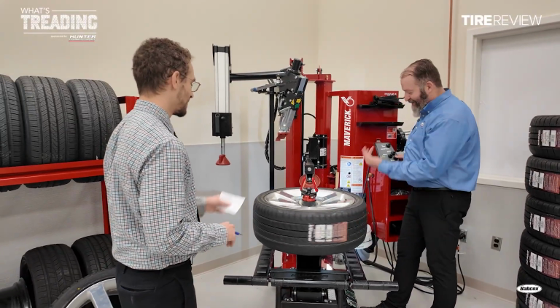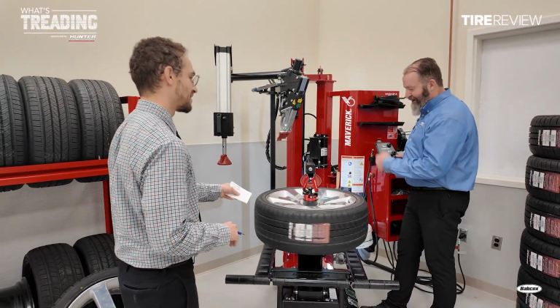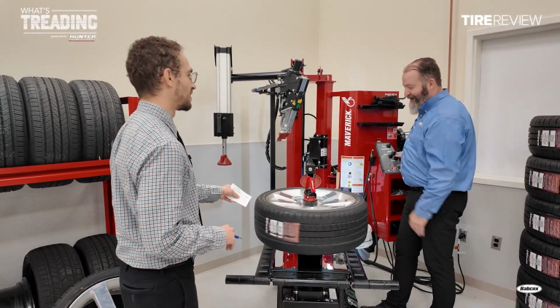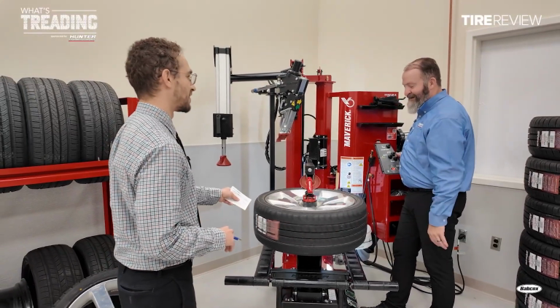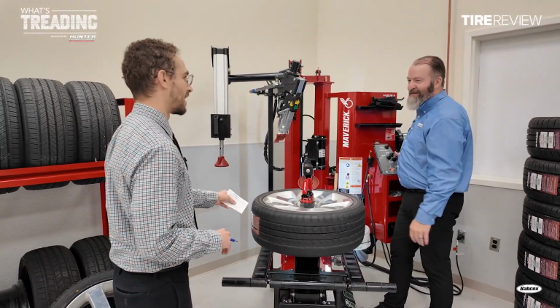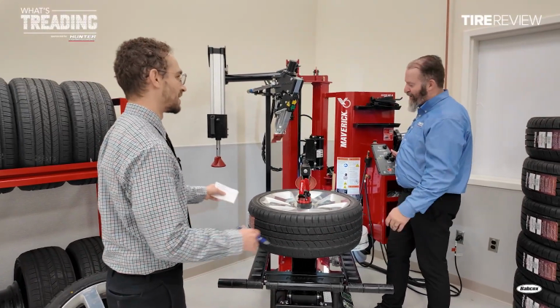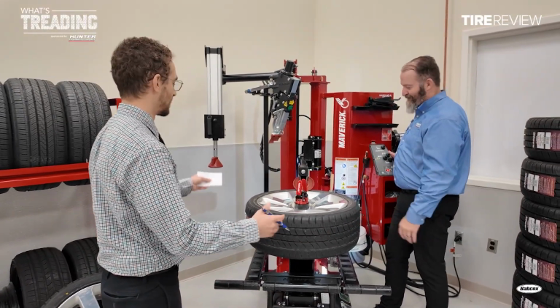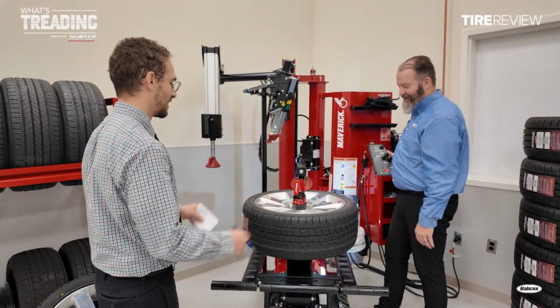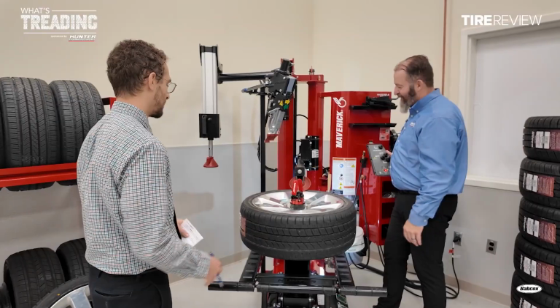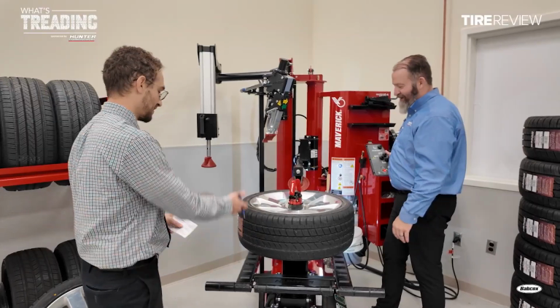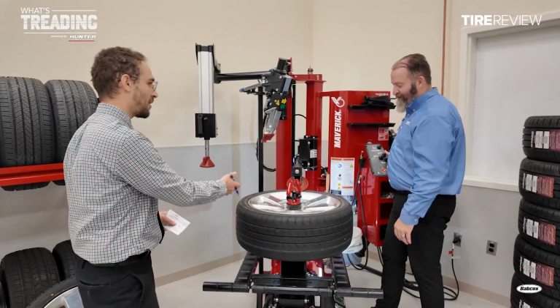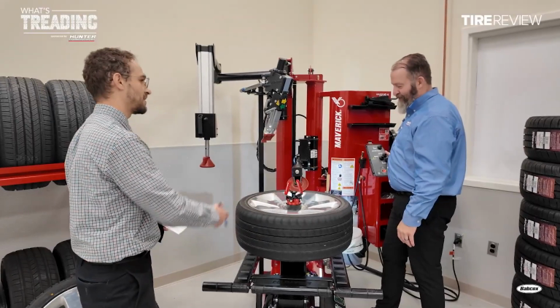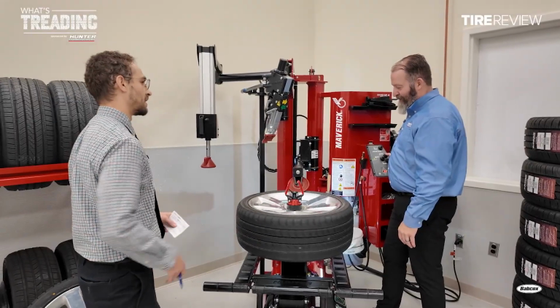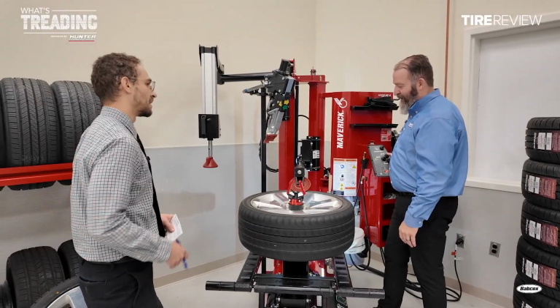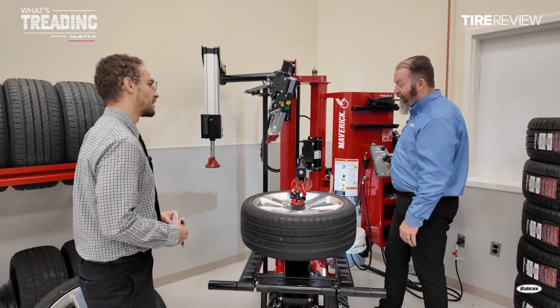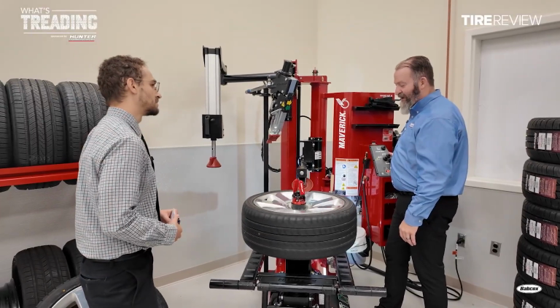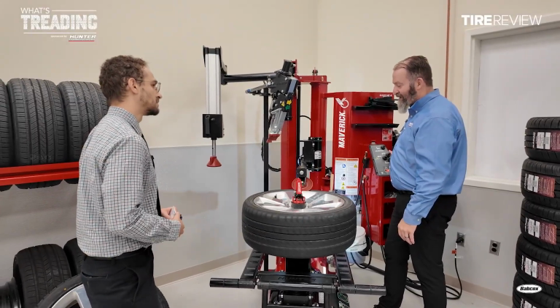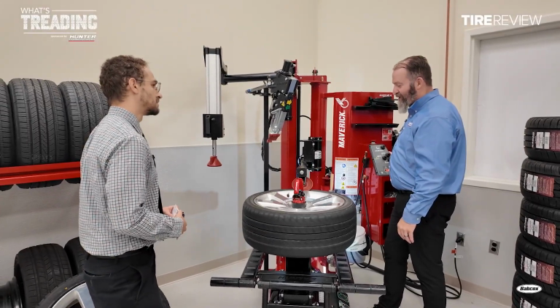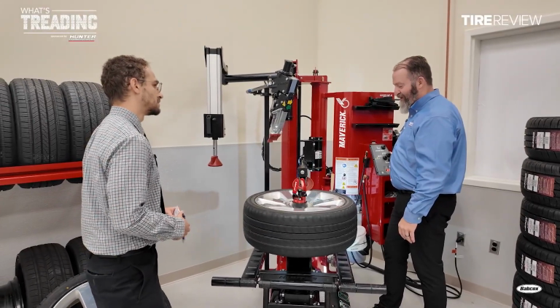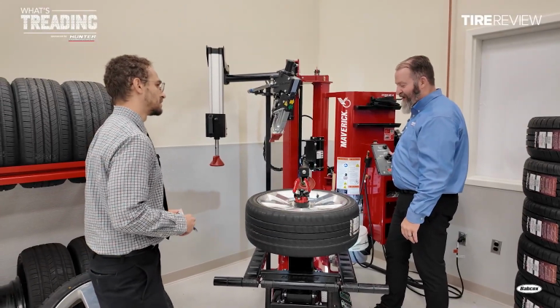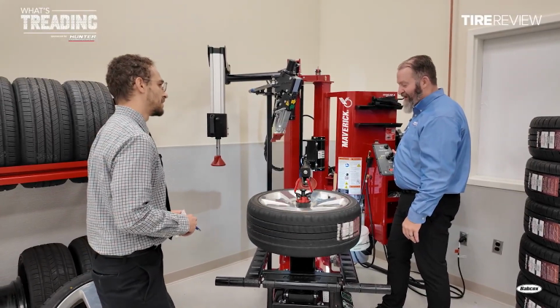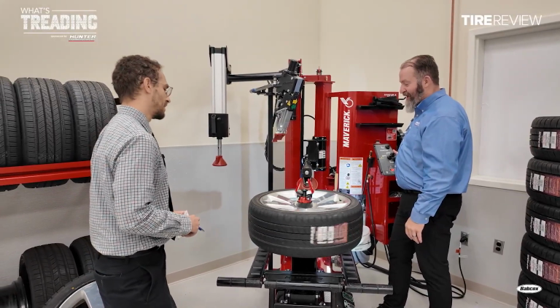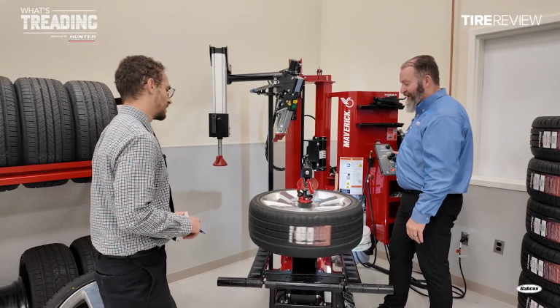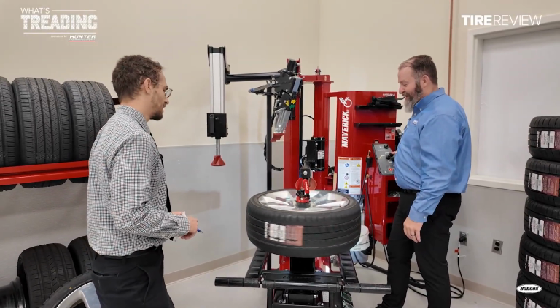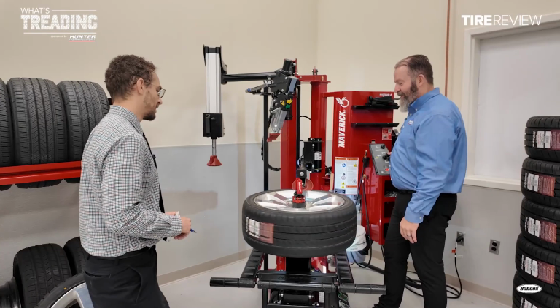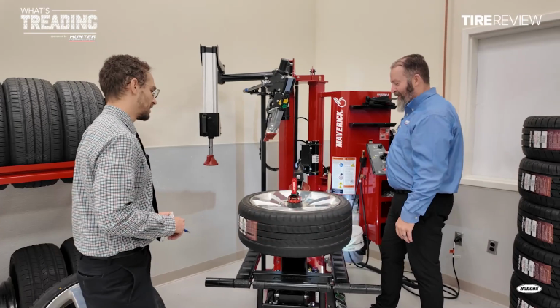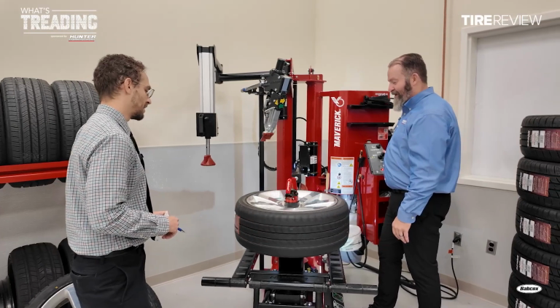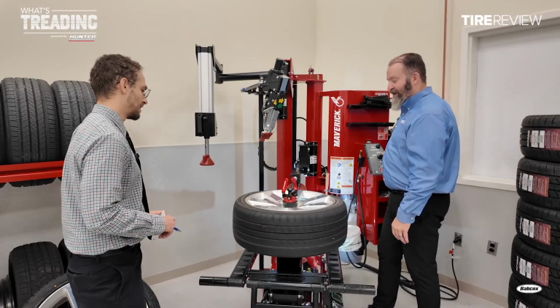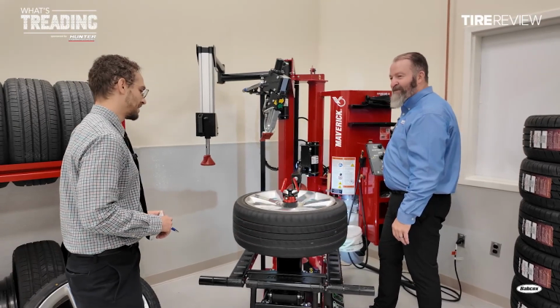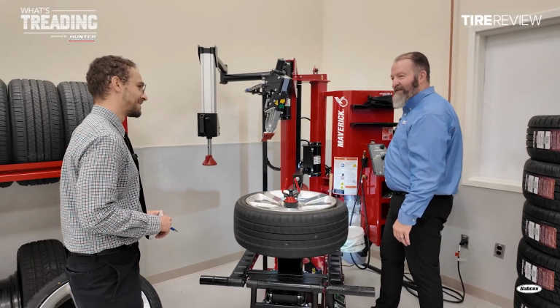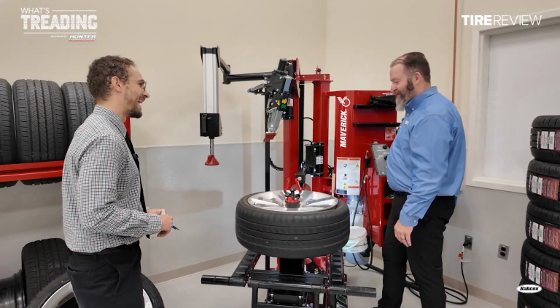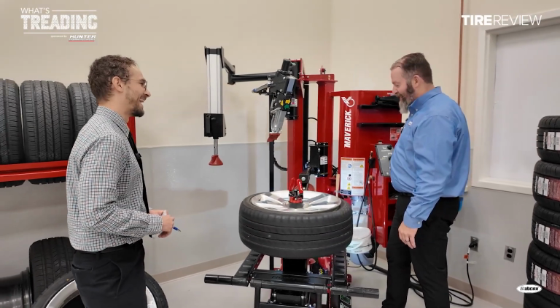Technicians are going to love that — it's so hard to see down there. When you illuminate it, it's like putting a light on your life. You can get stuff done.